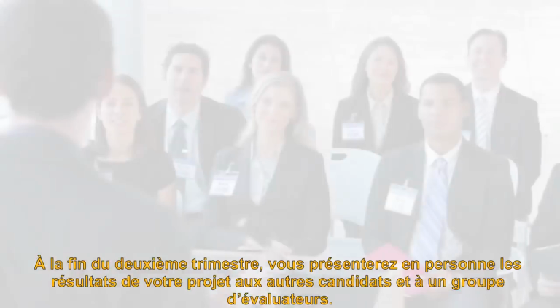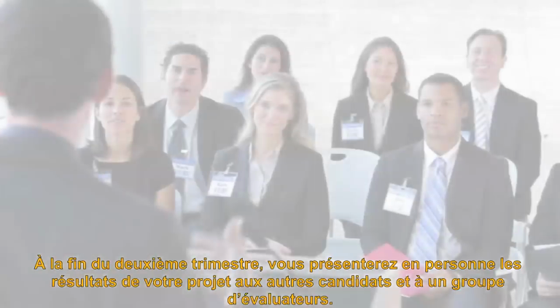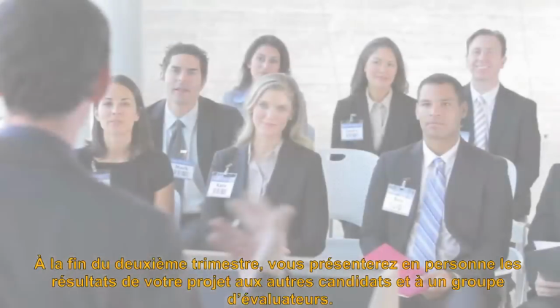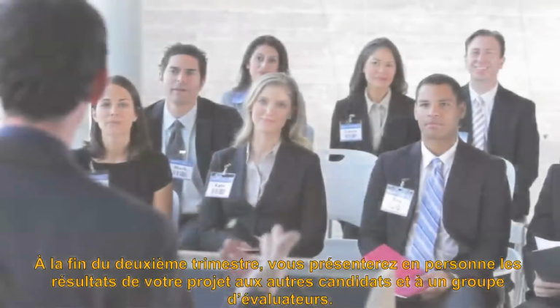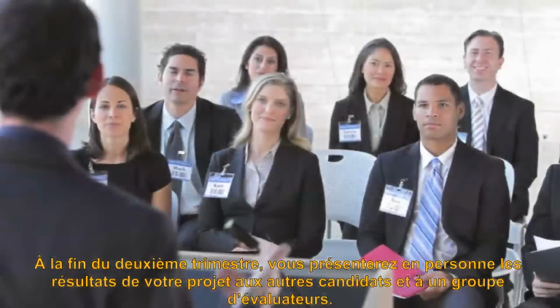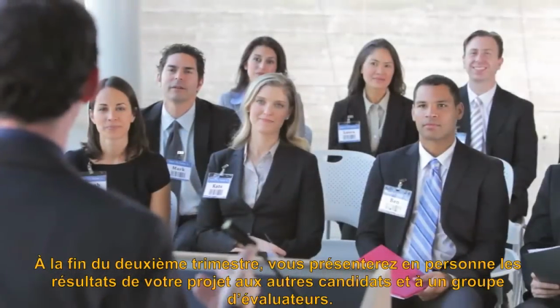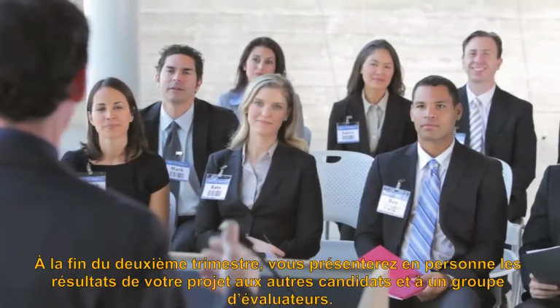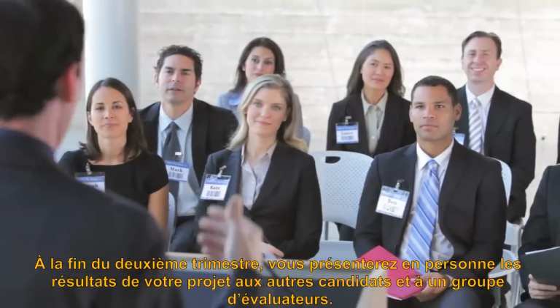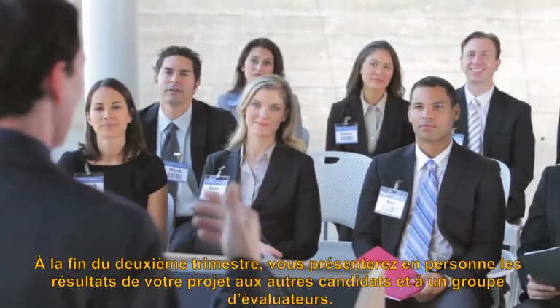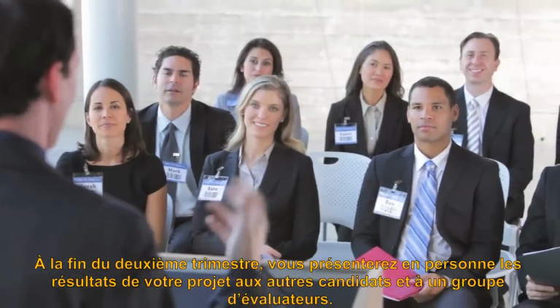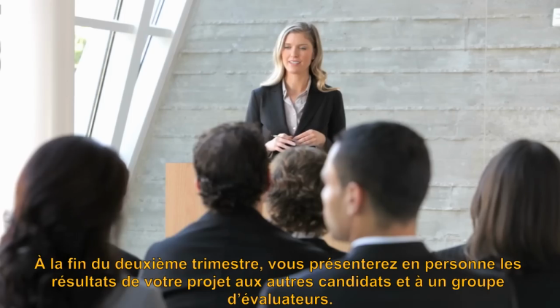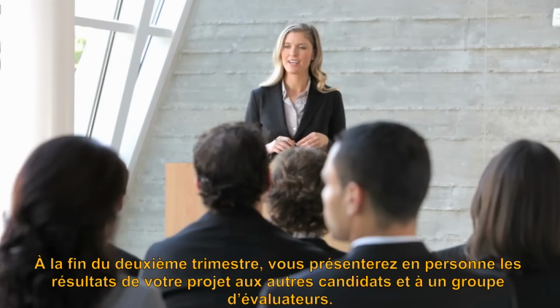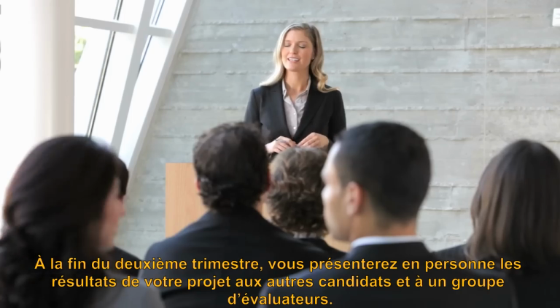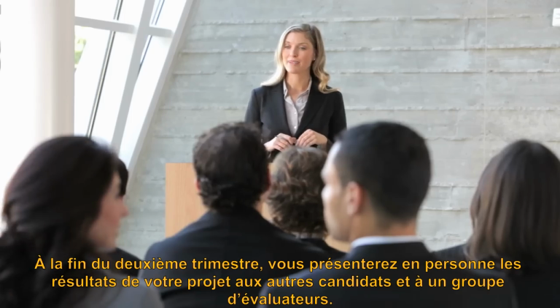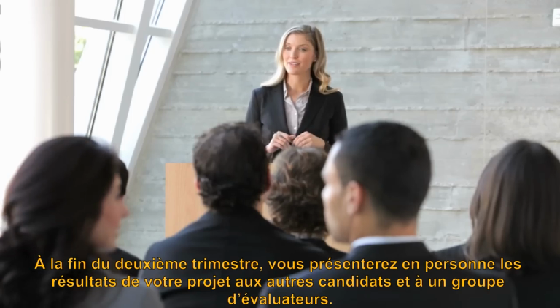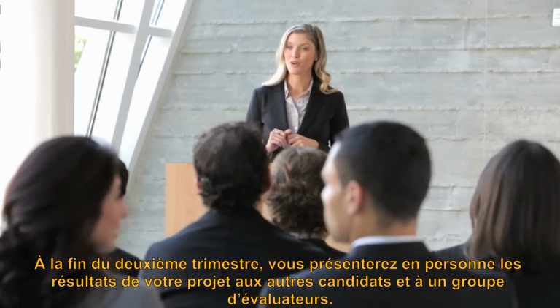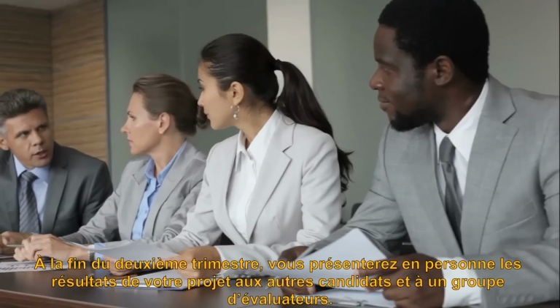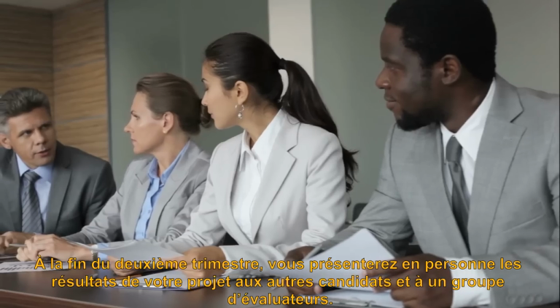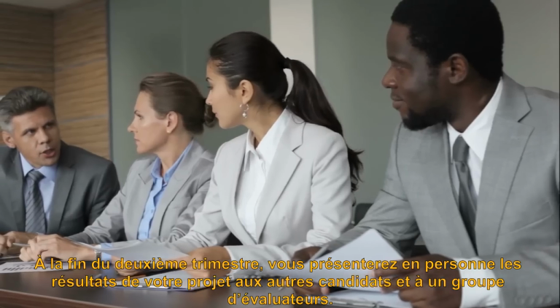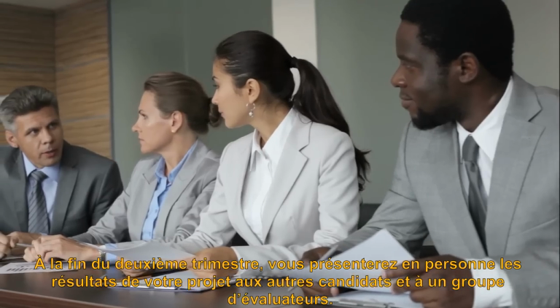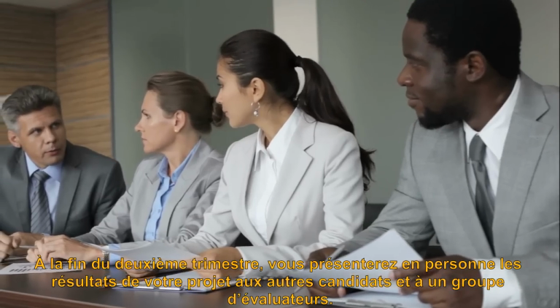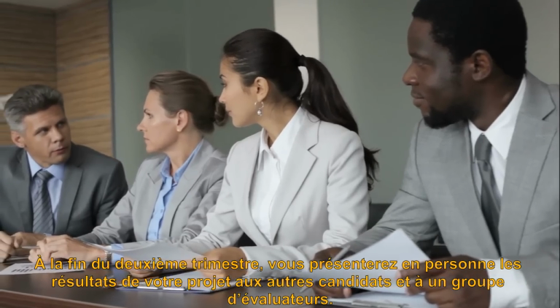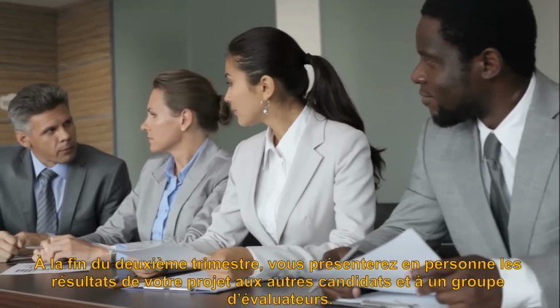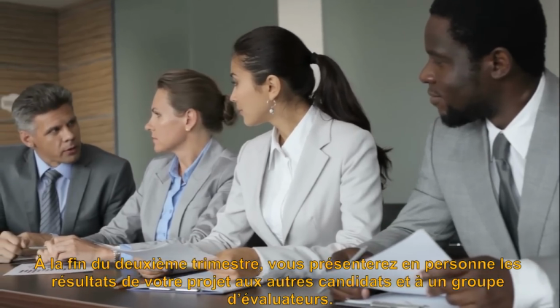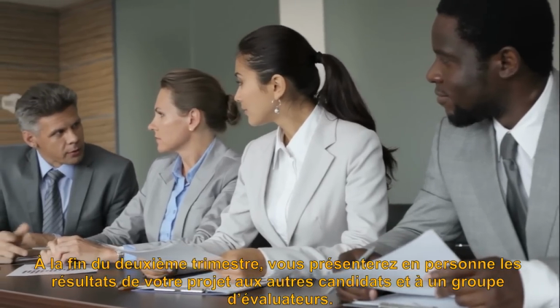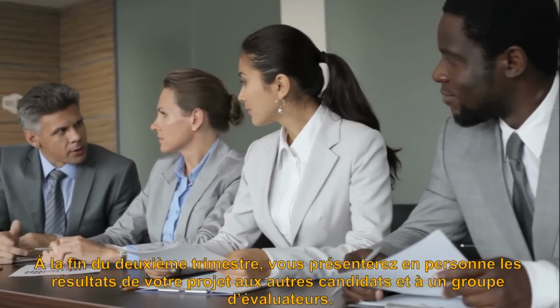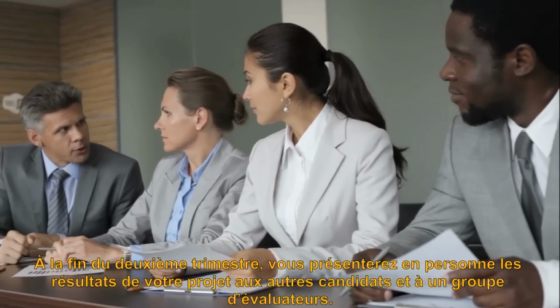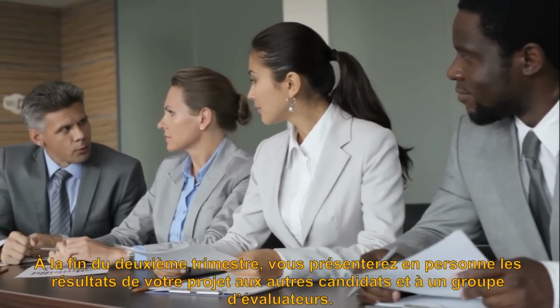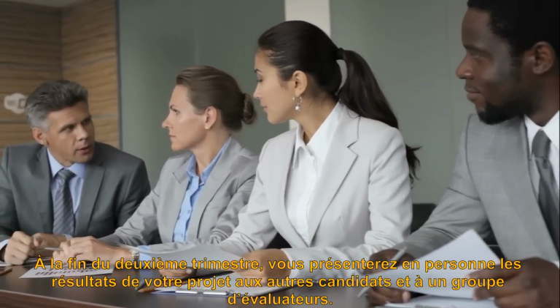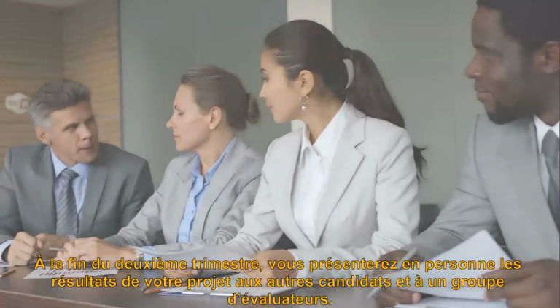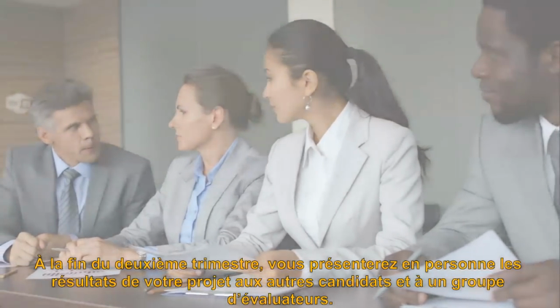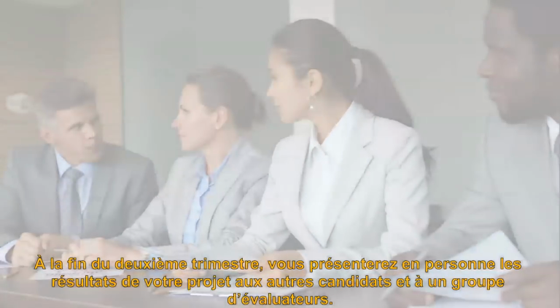At the end of the second semester, you will meet with classmates and a panel of evaluators to present your project results.